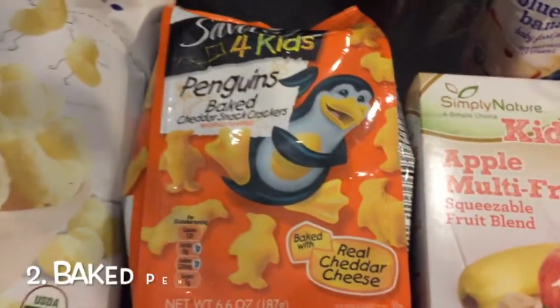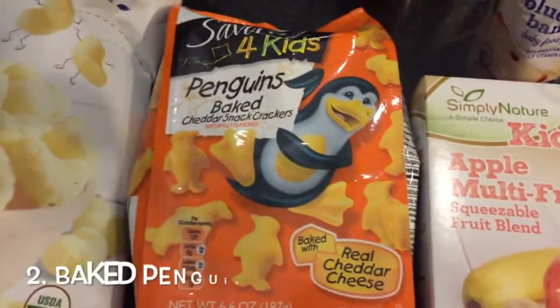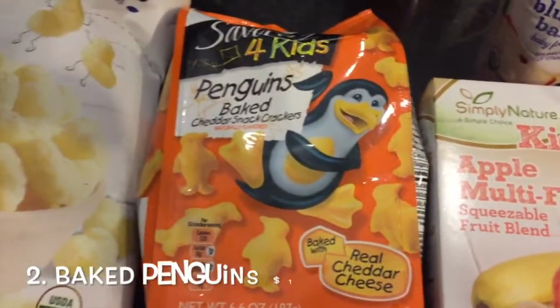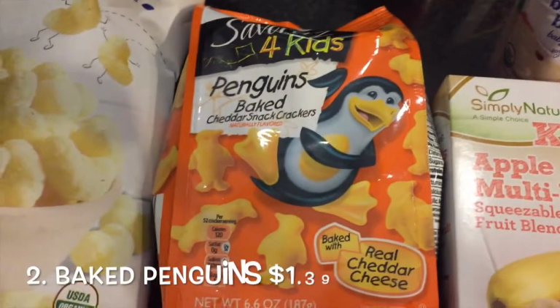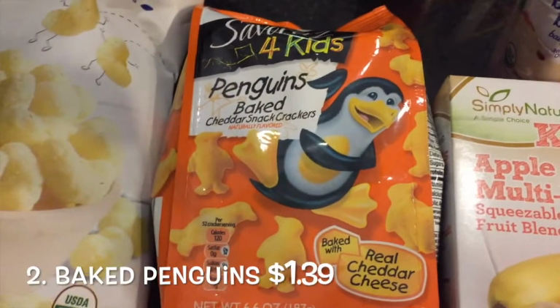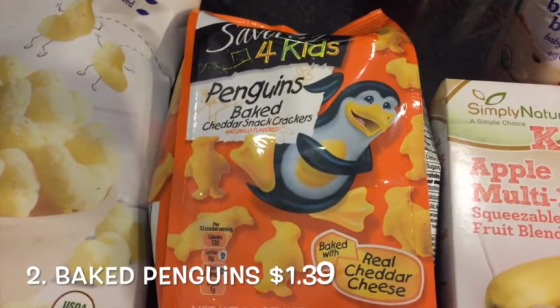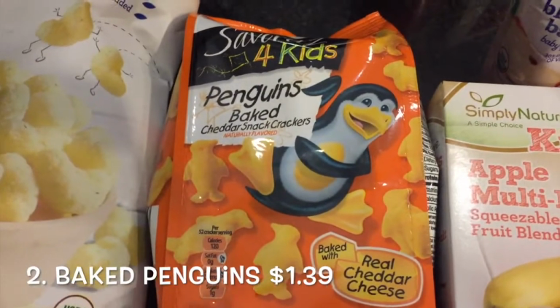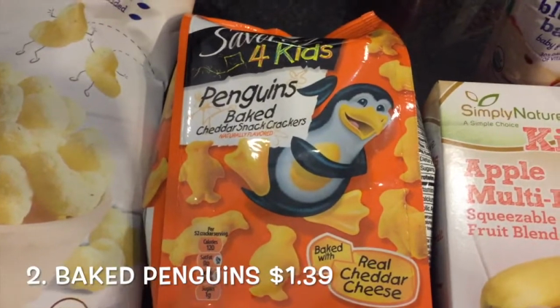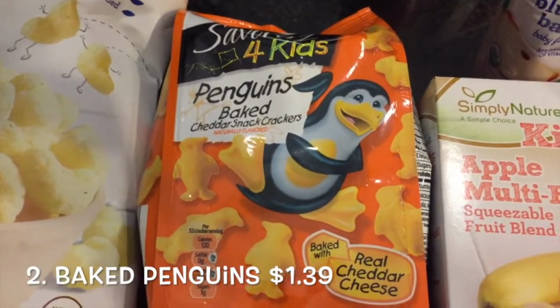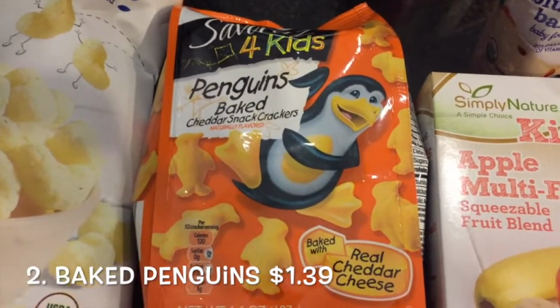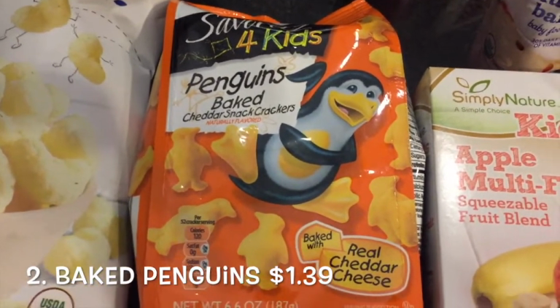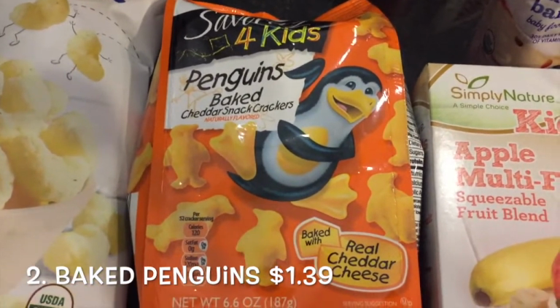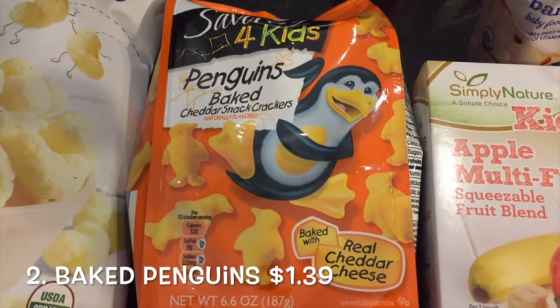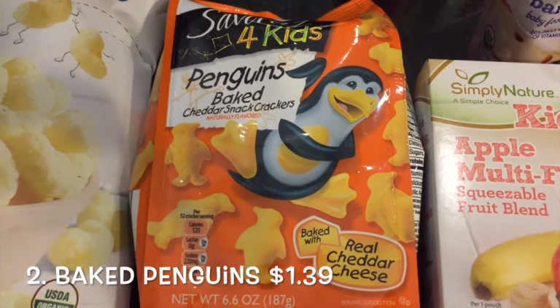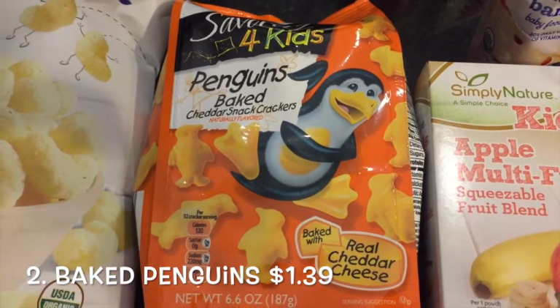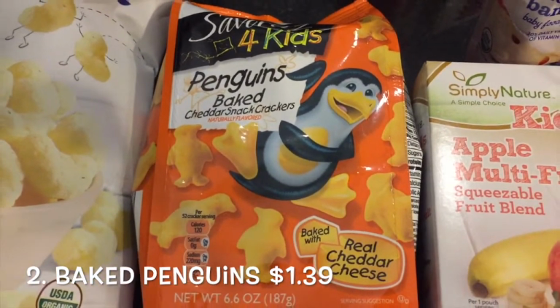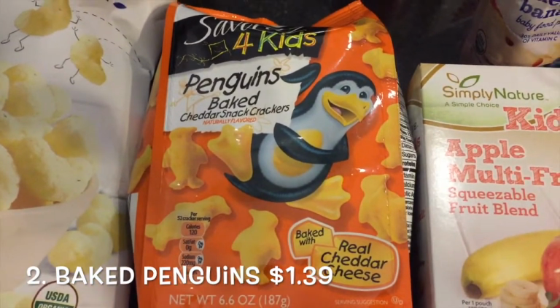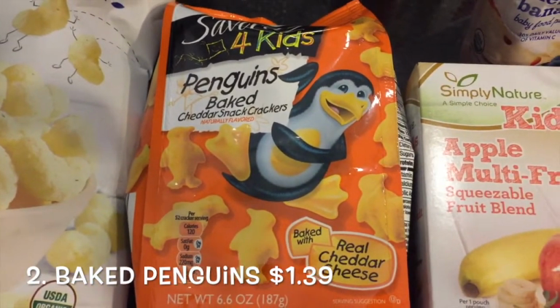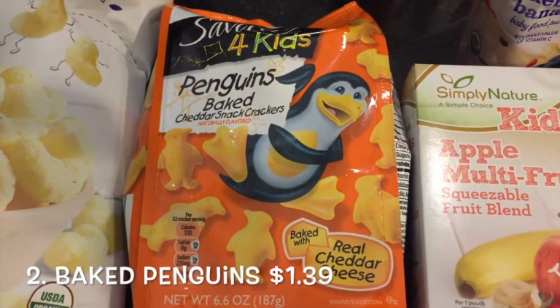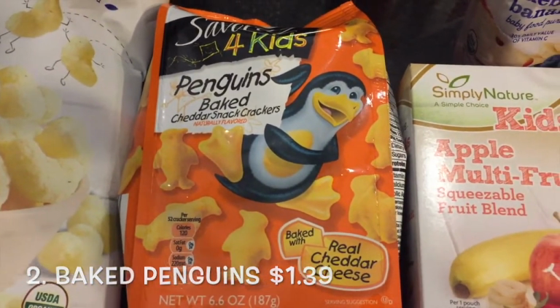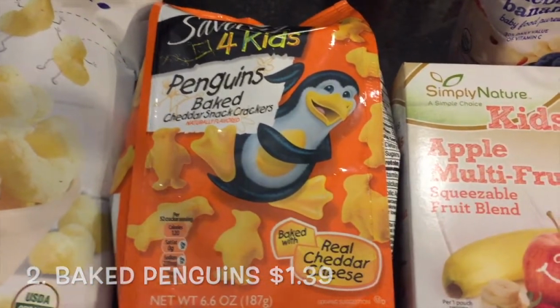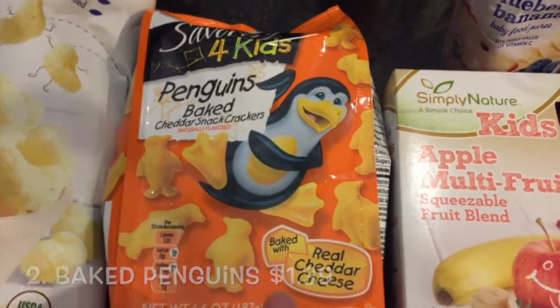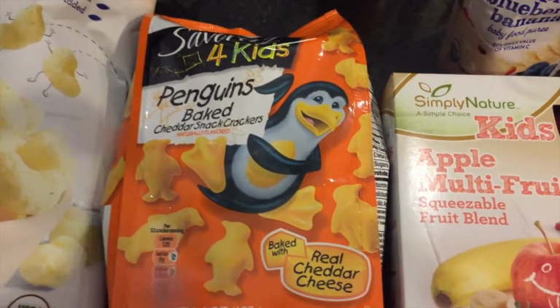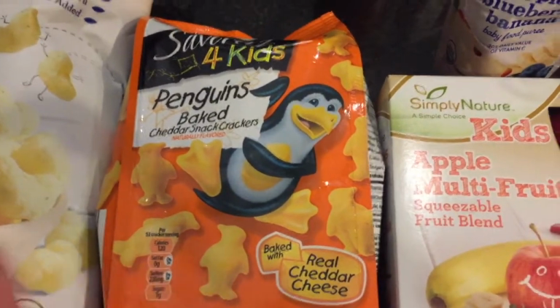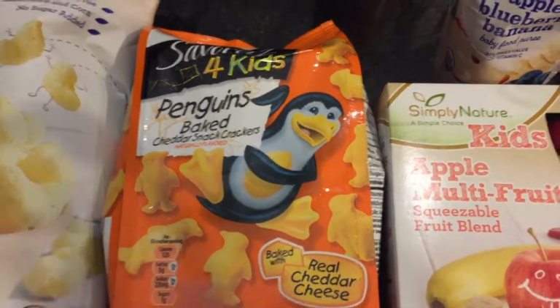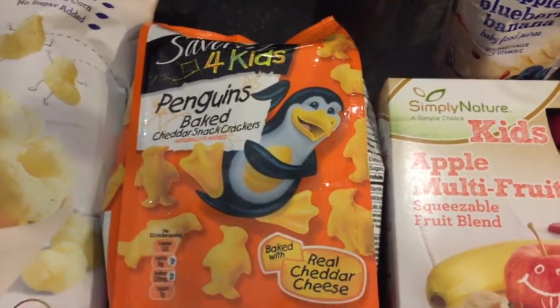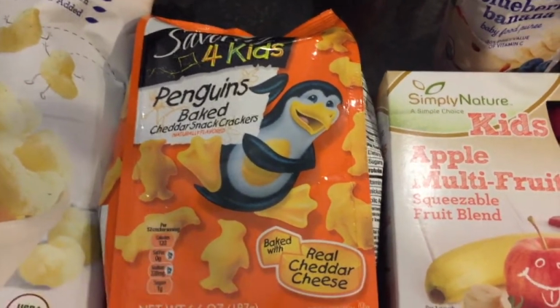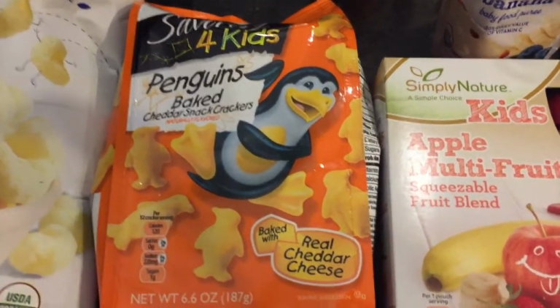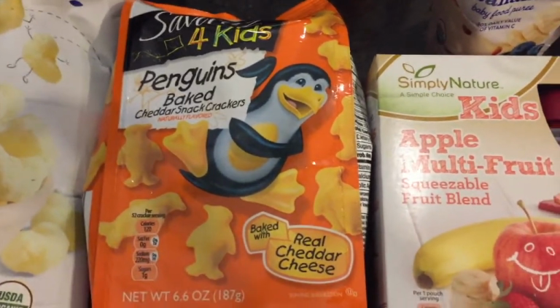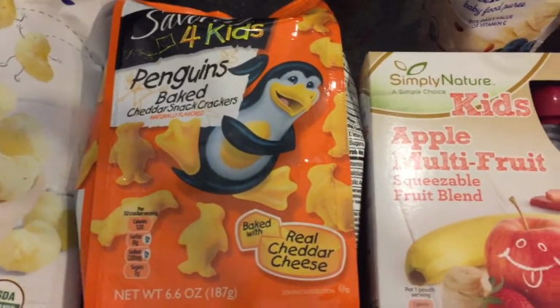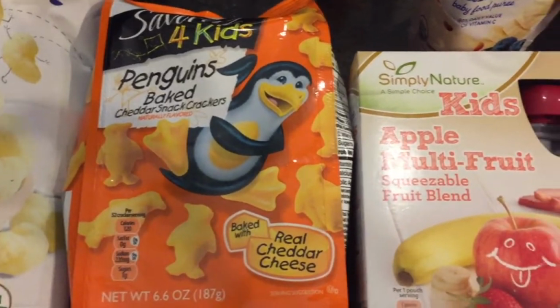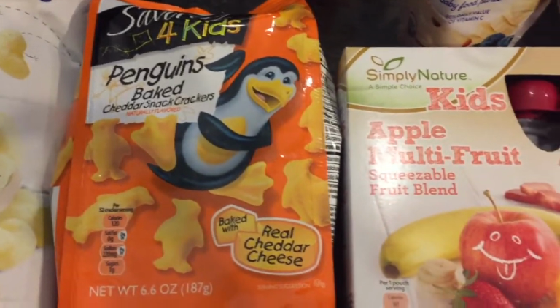Here are the baked penguins. These are even better than the goldfish. Of course, everything is Aldi brand.